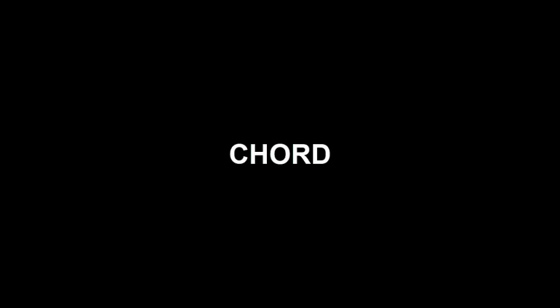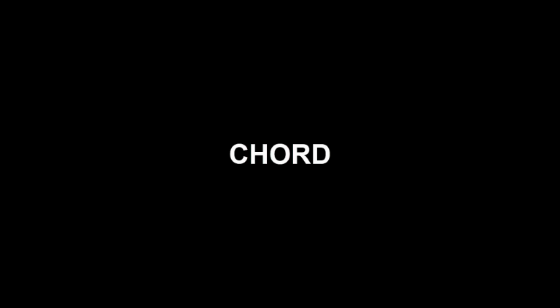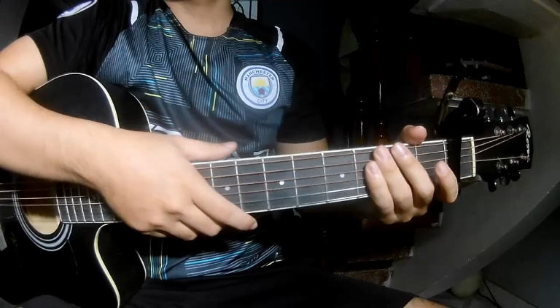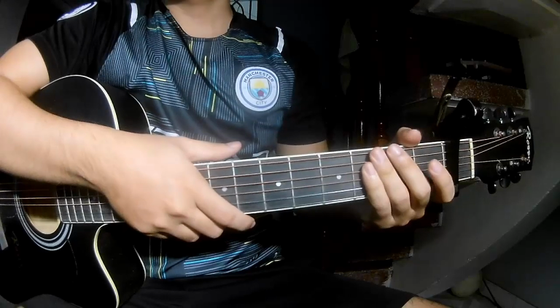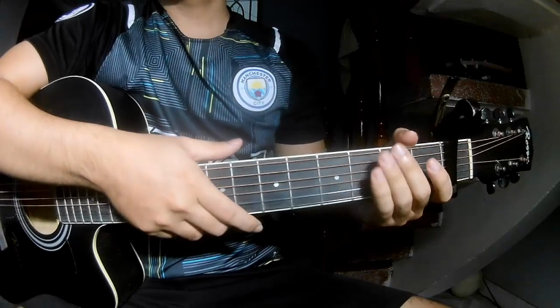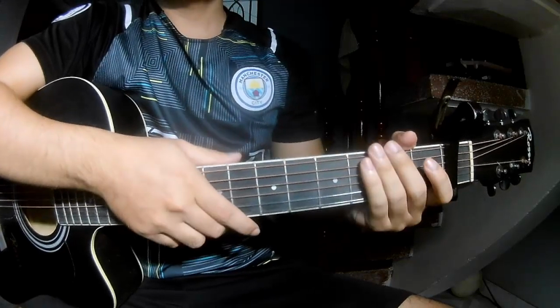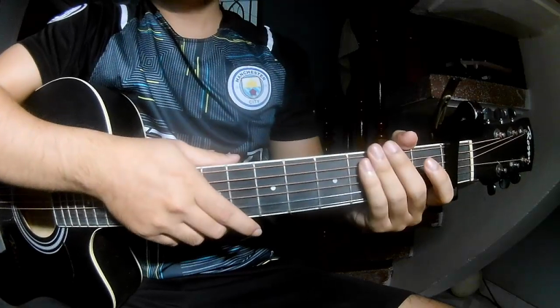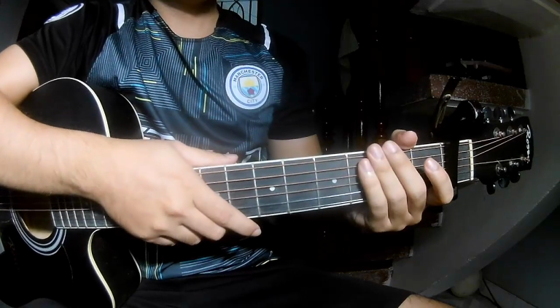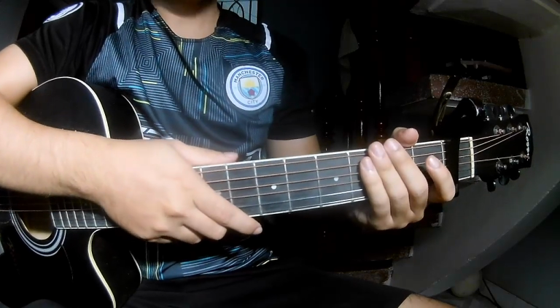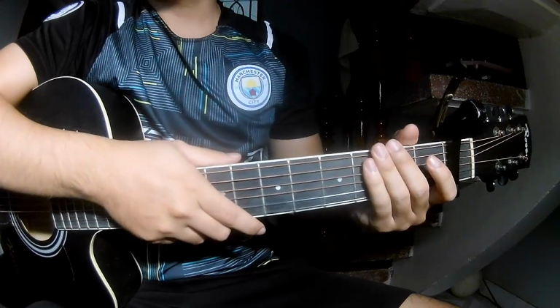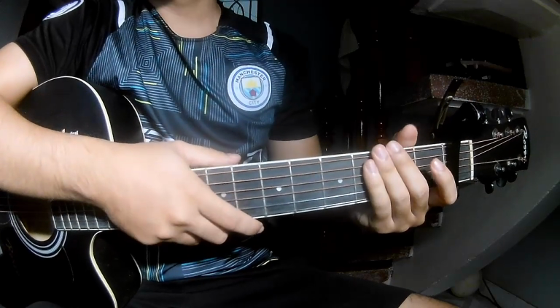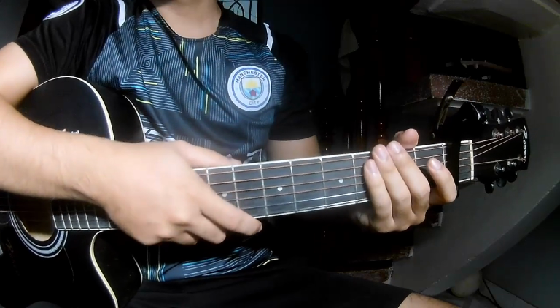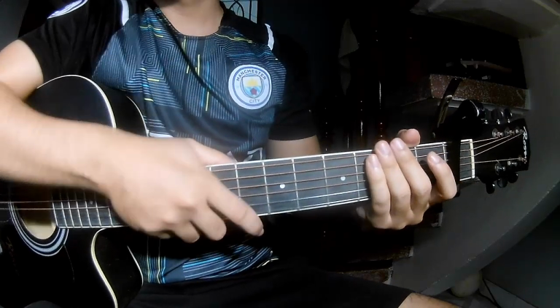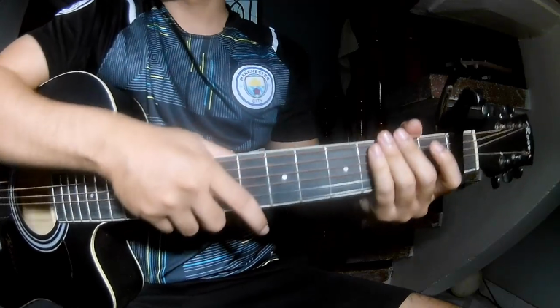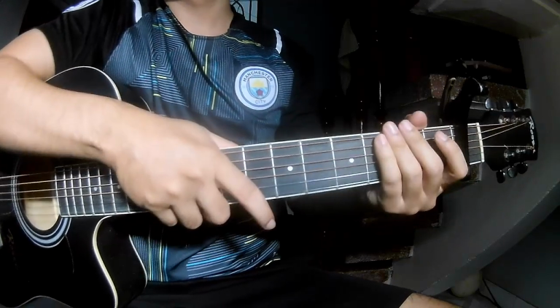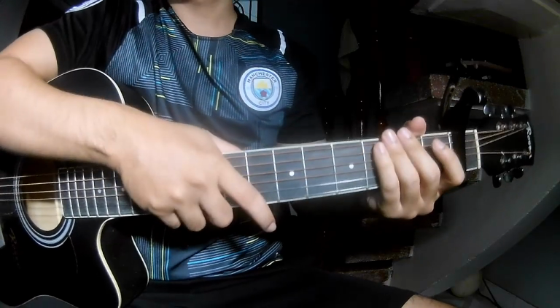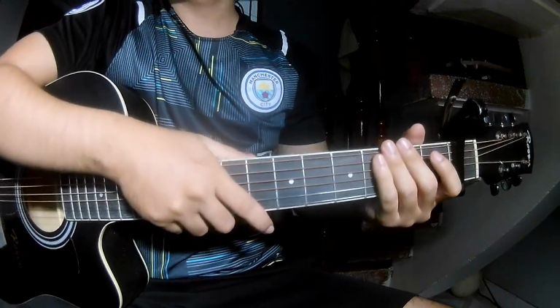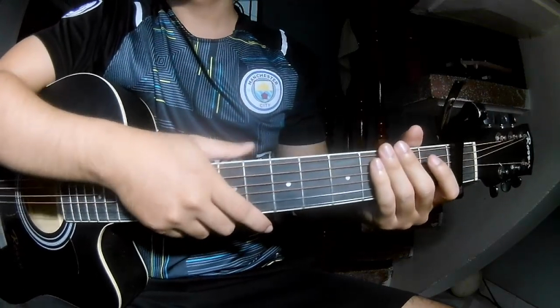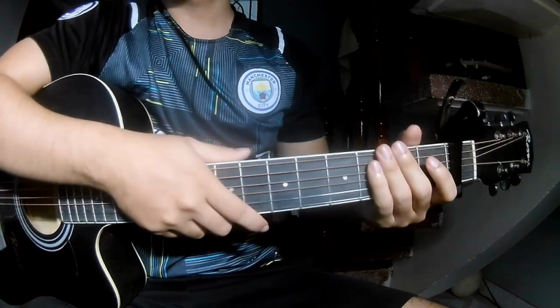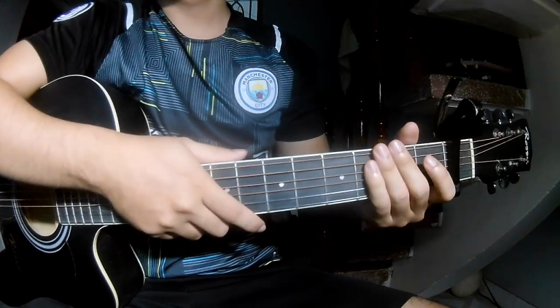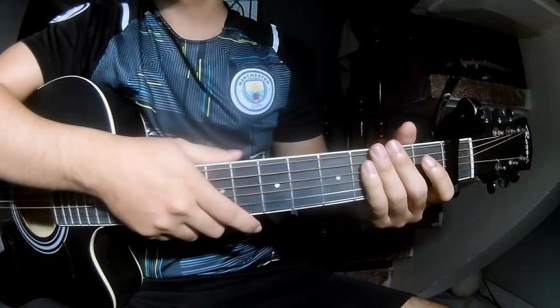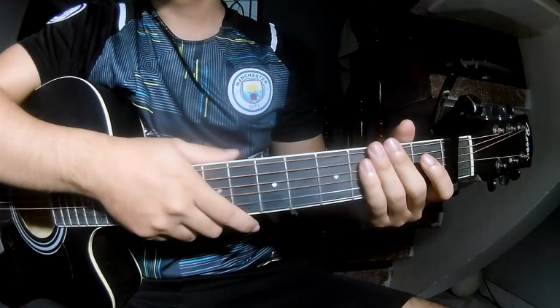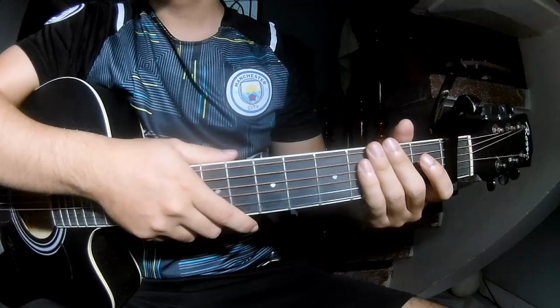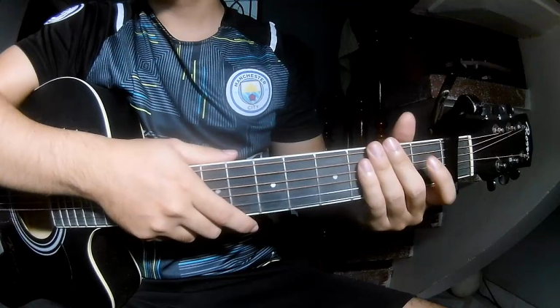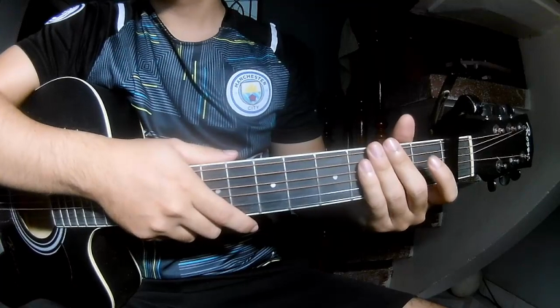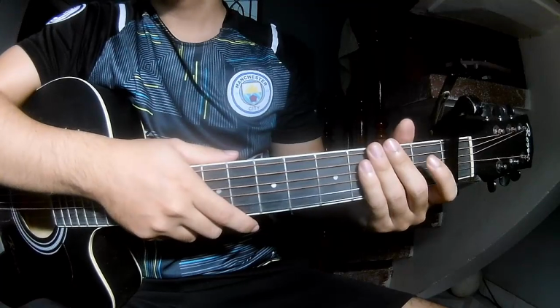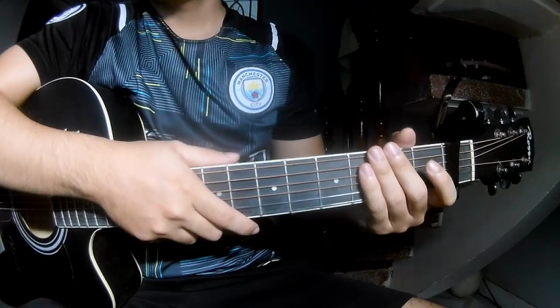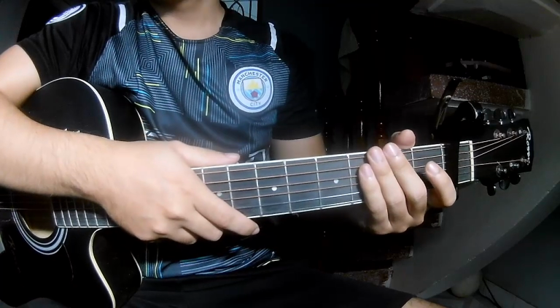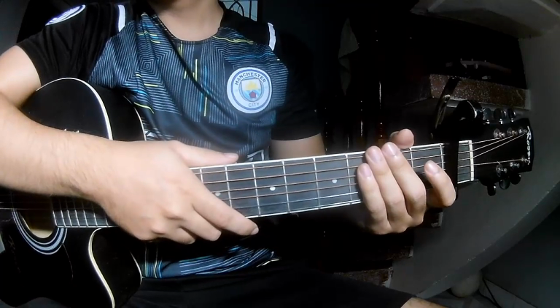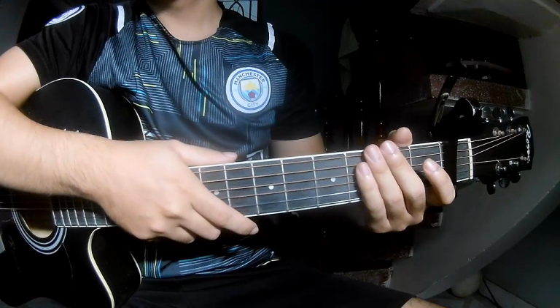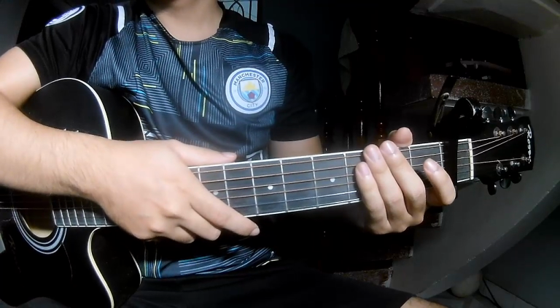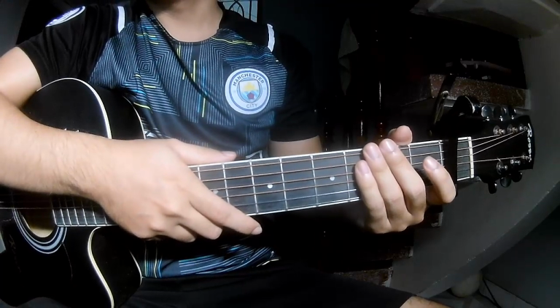Hi everyone, today we see how to play guitar — "Fire" by Alan Walker, Bryce and Sylvie Kee.